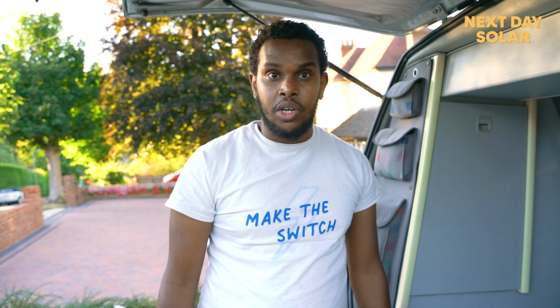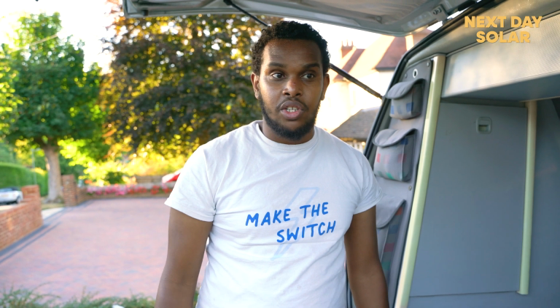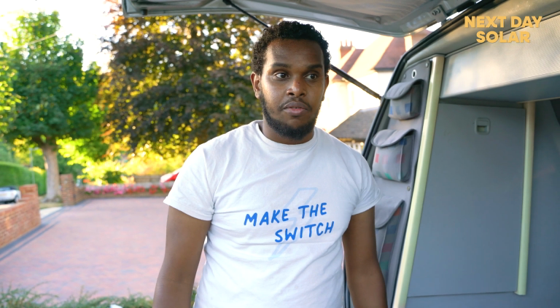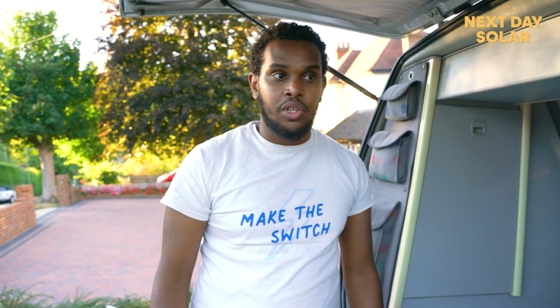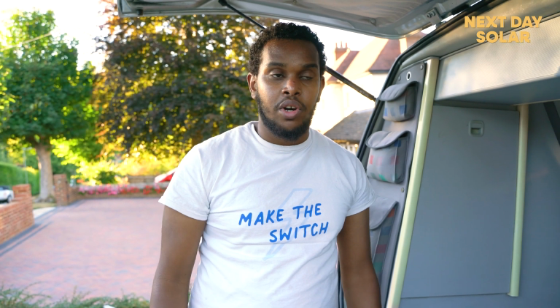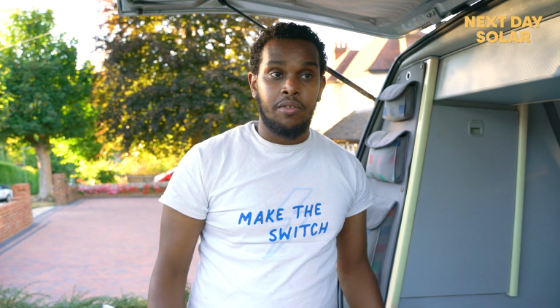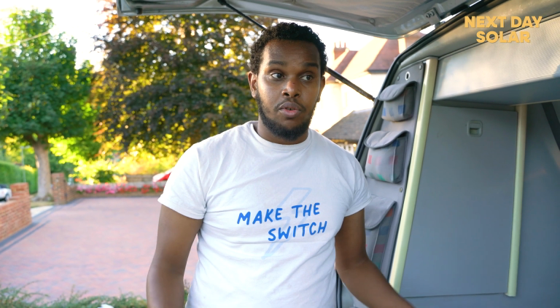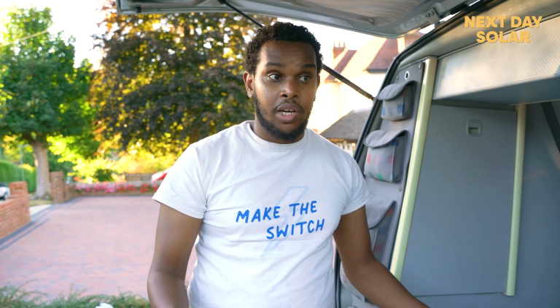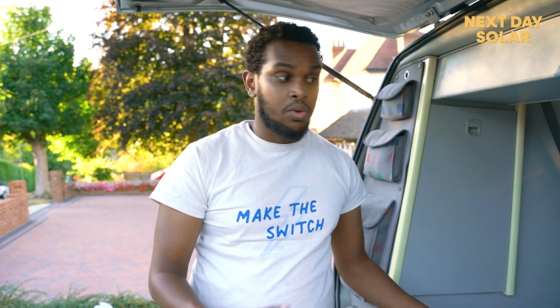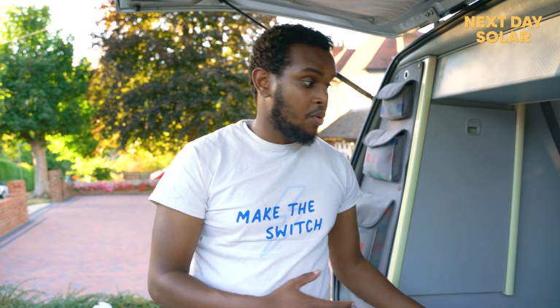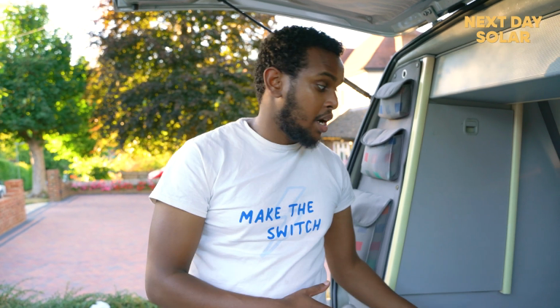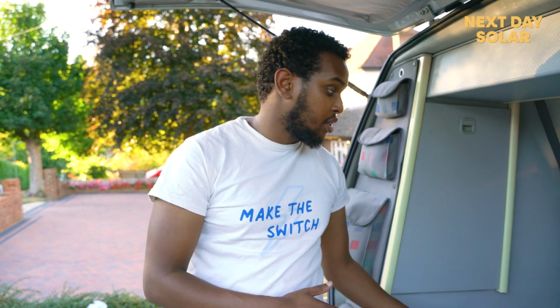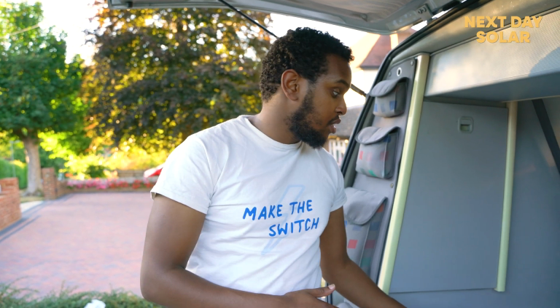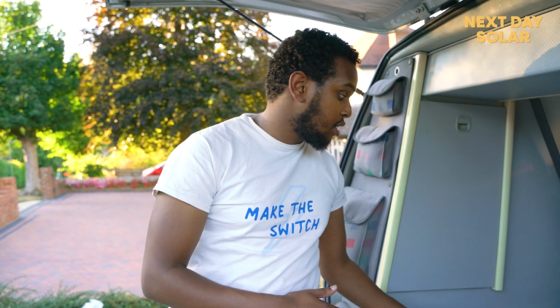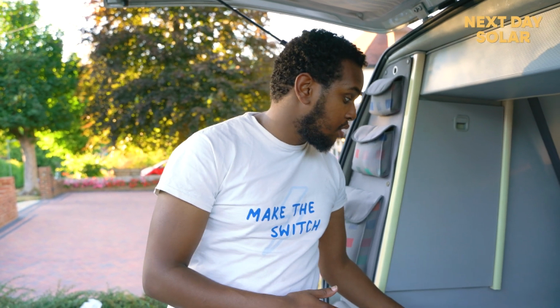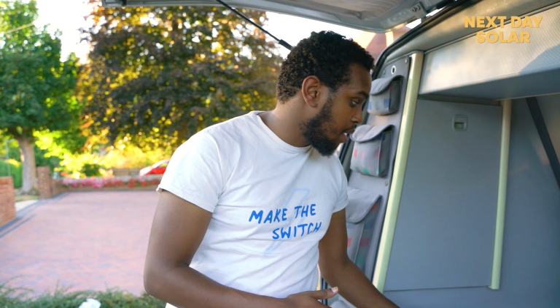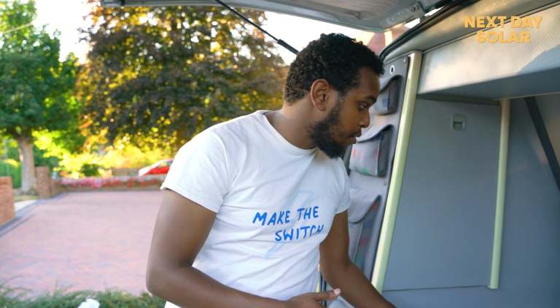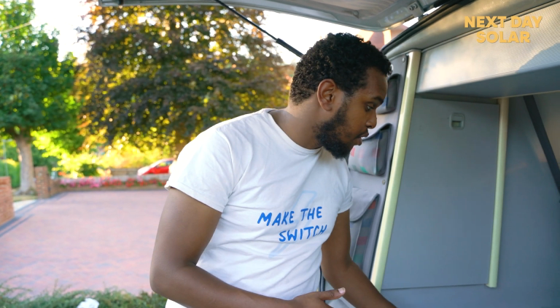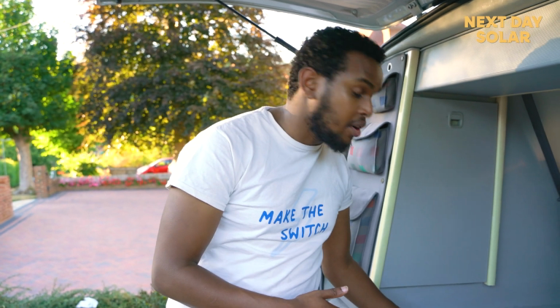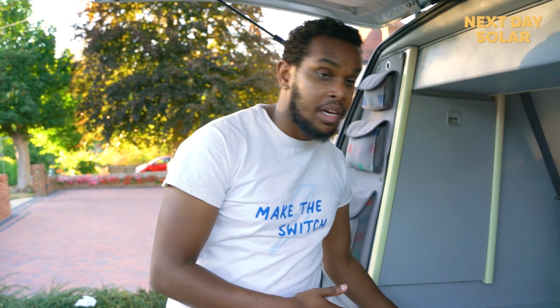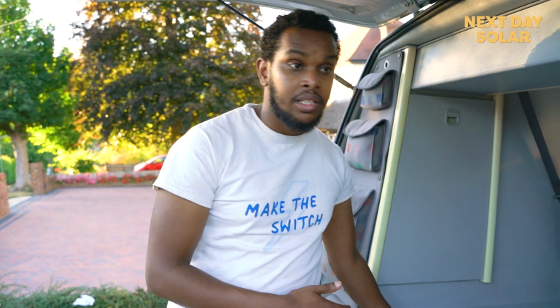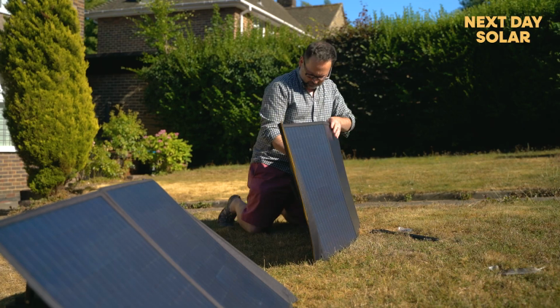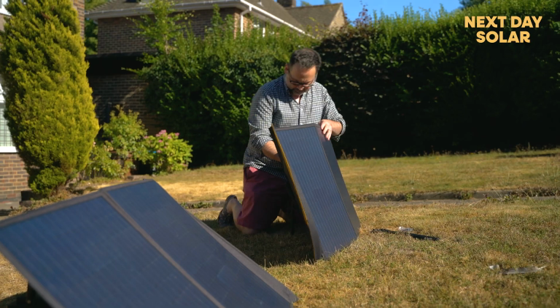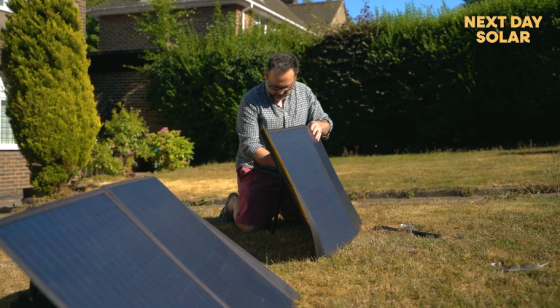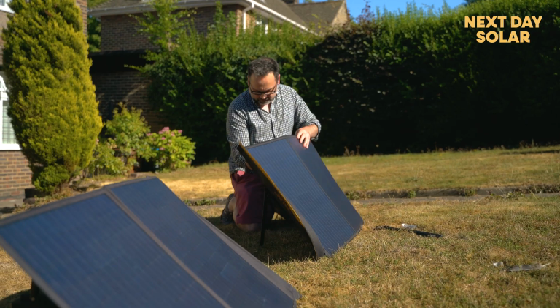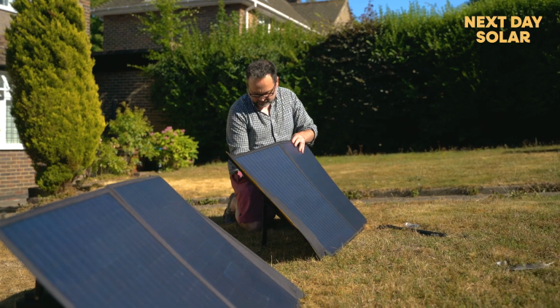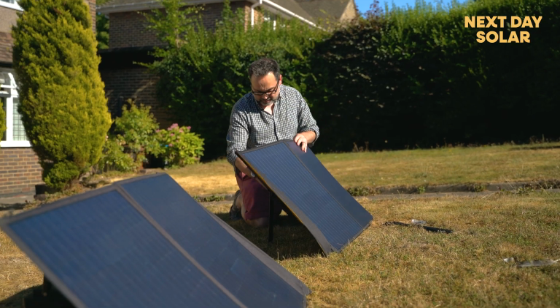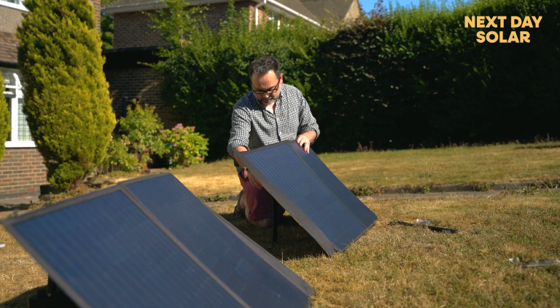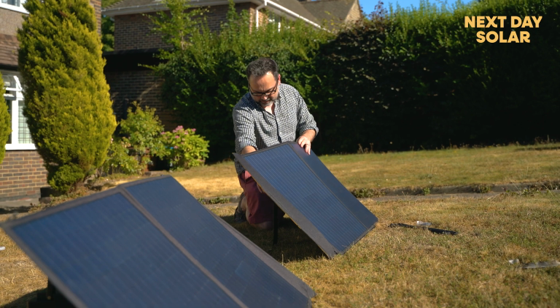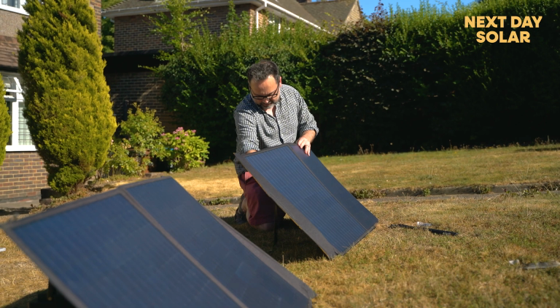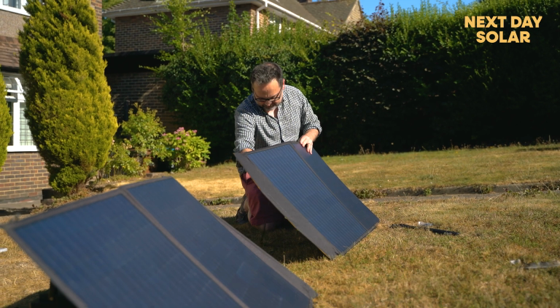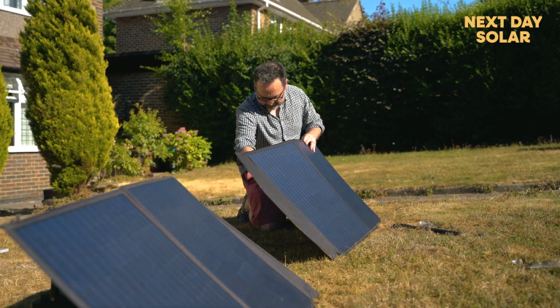Thank you very much for watching our video. If you'd like to acquire this type of kit, you can always visit our website.